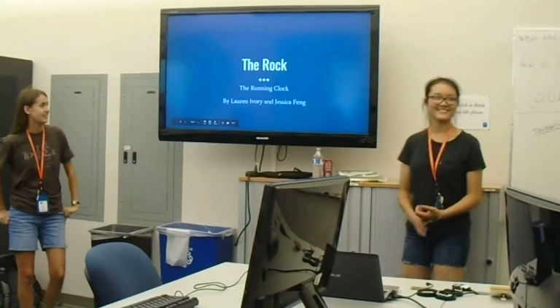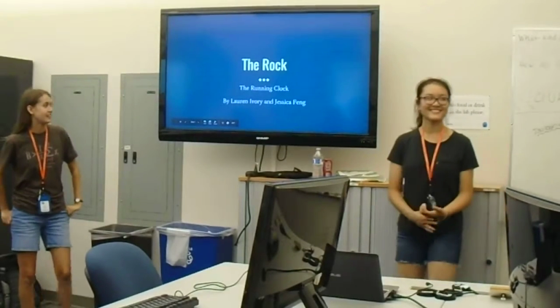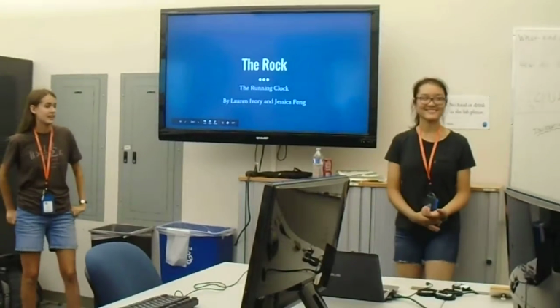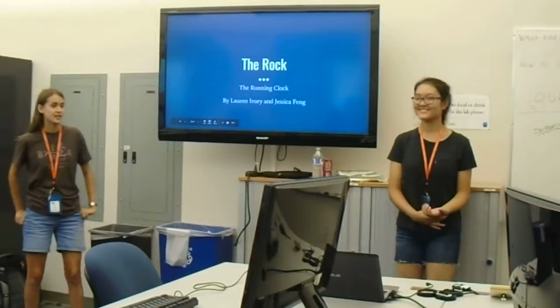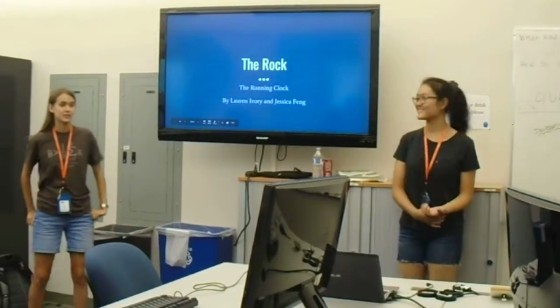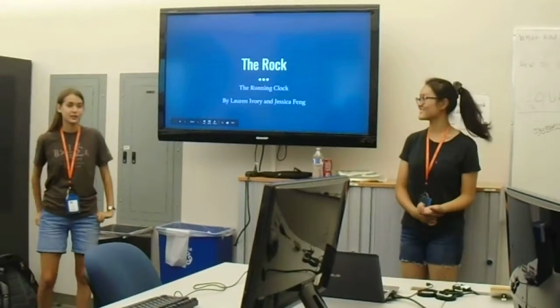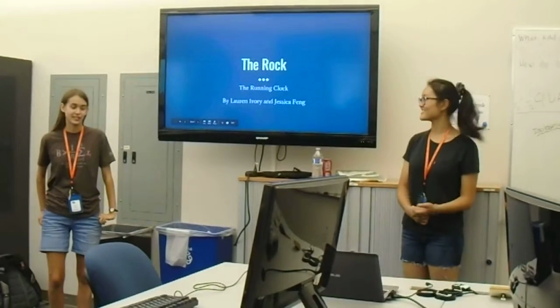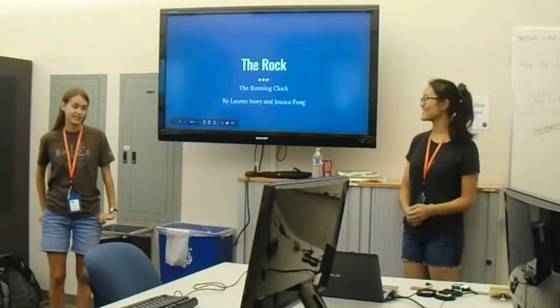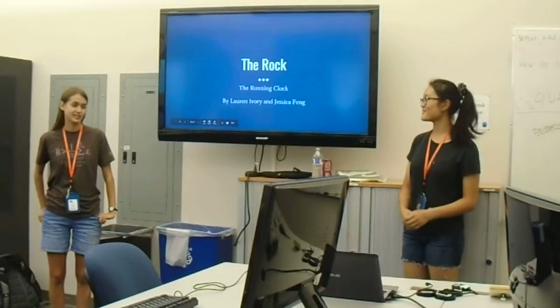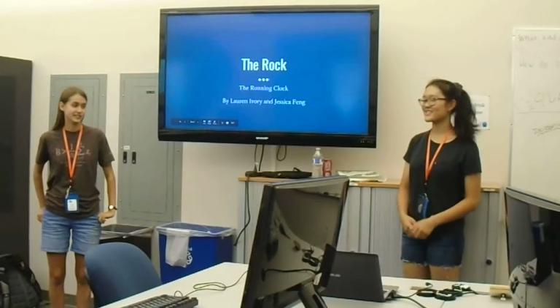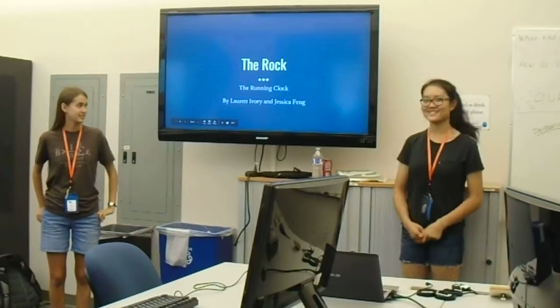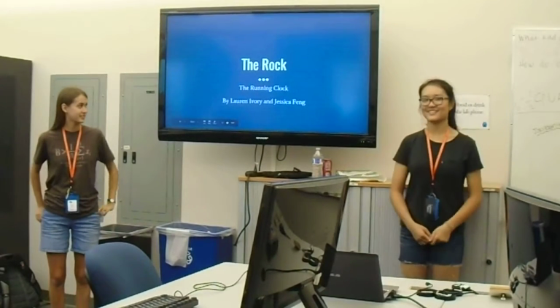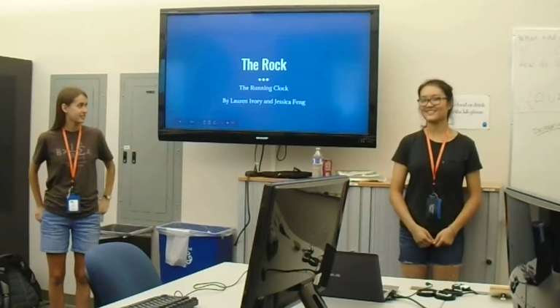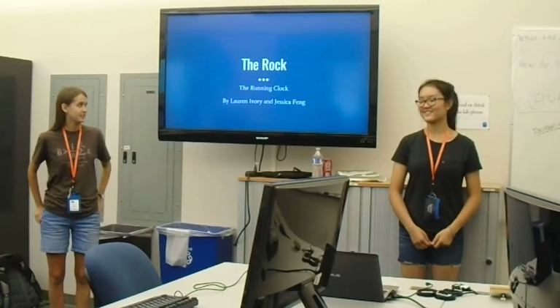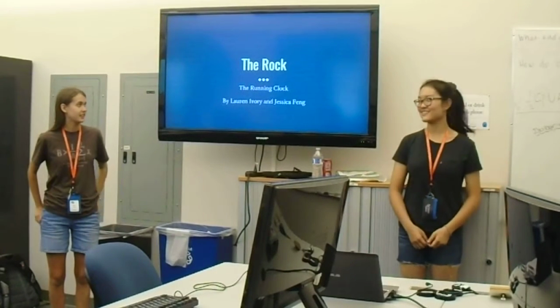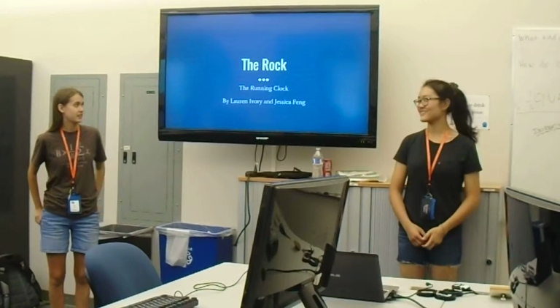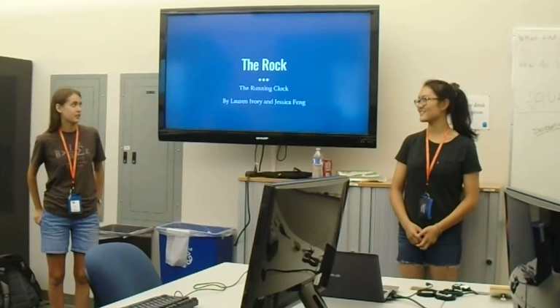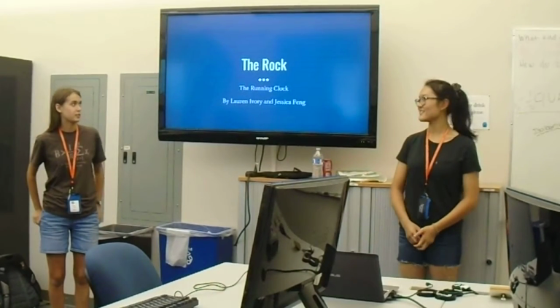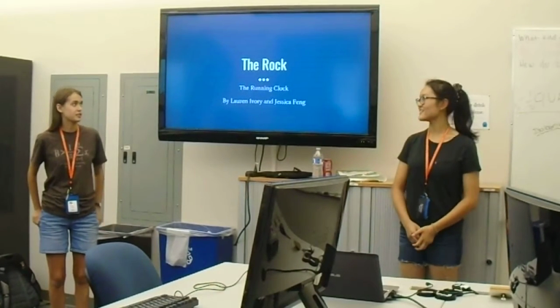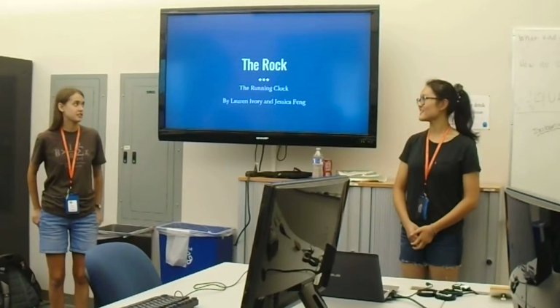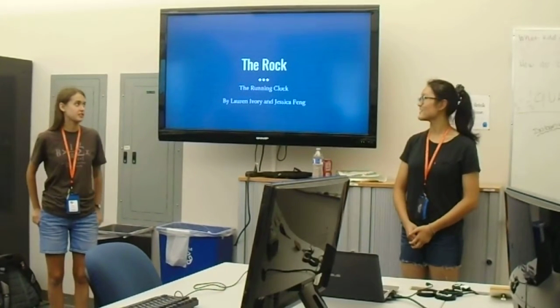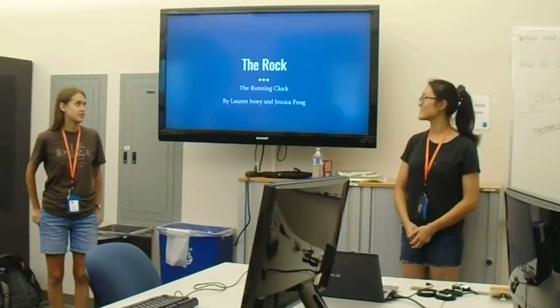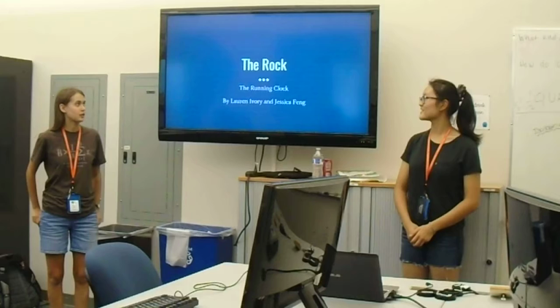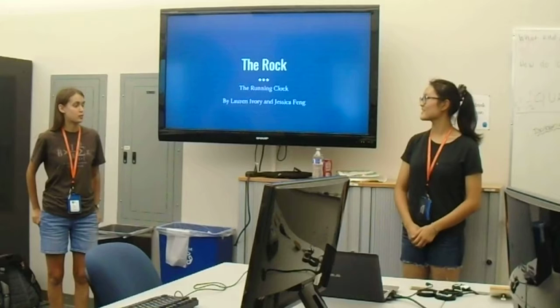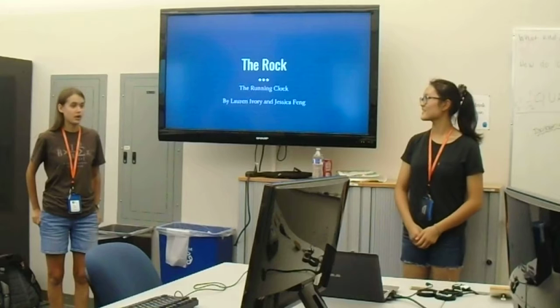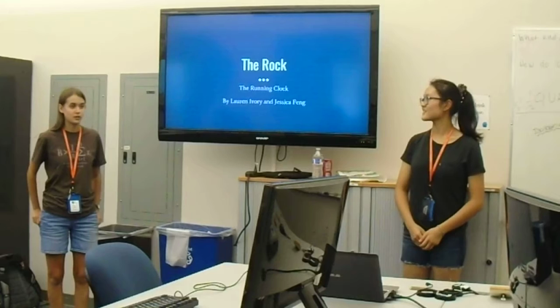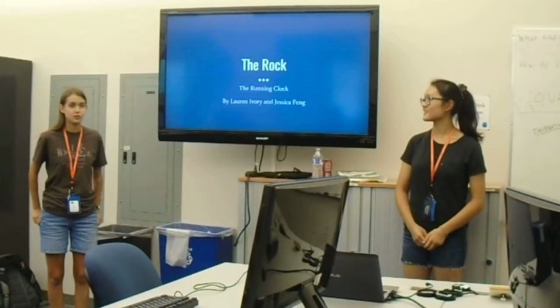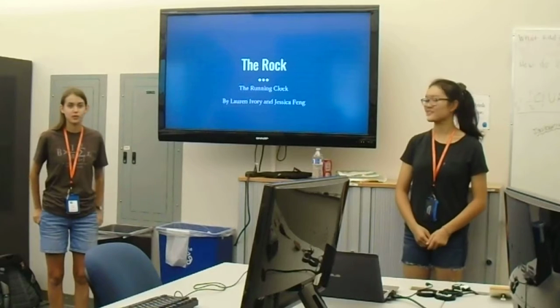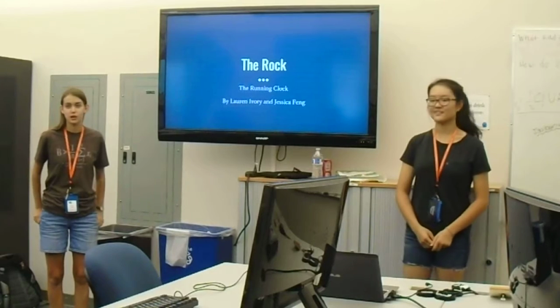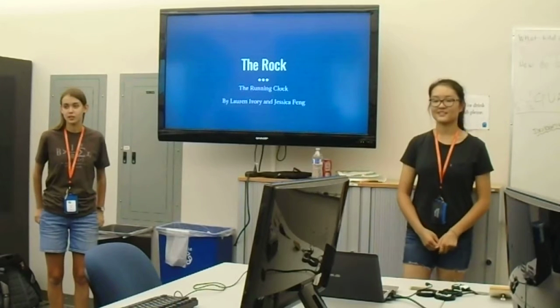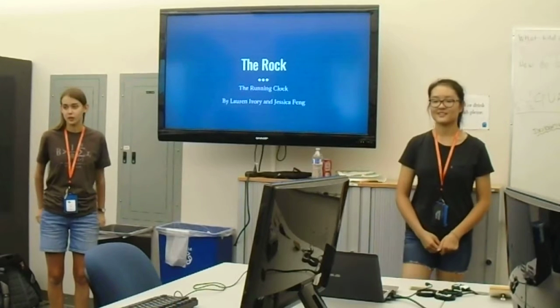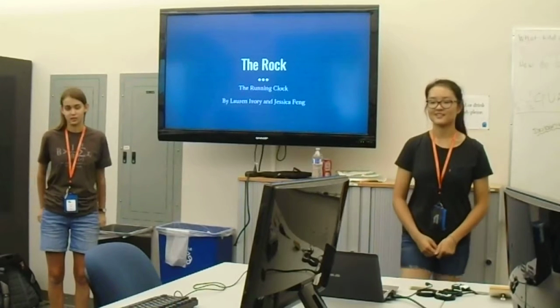Hi, I'm Lauren. I'm Jessica. And our project is the Rock or the Running Clock.